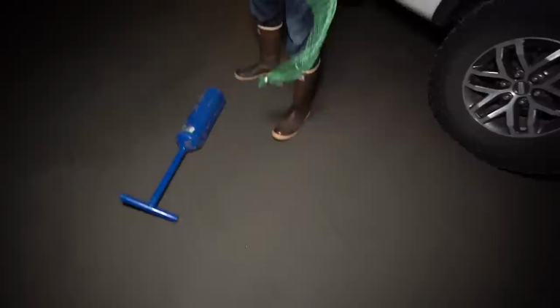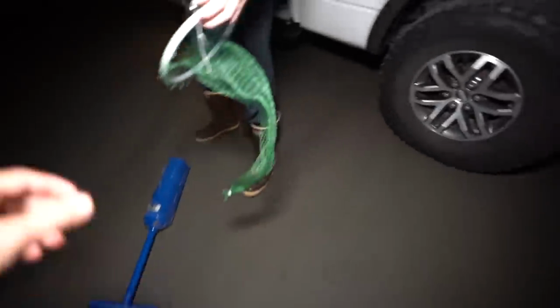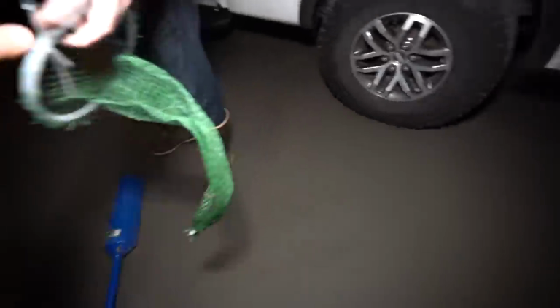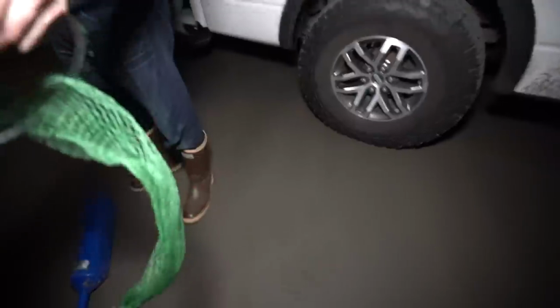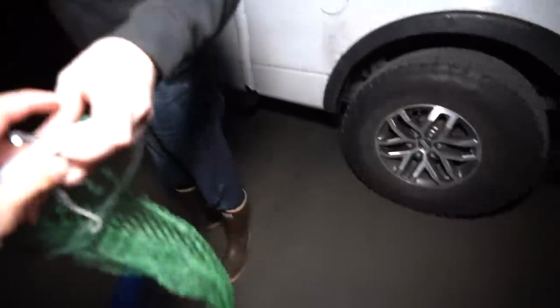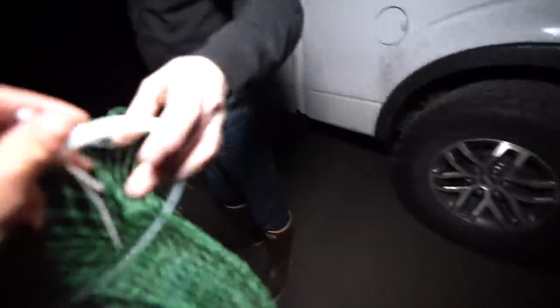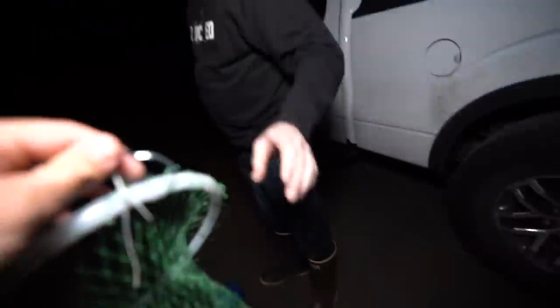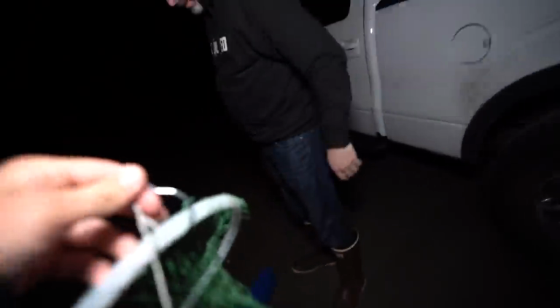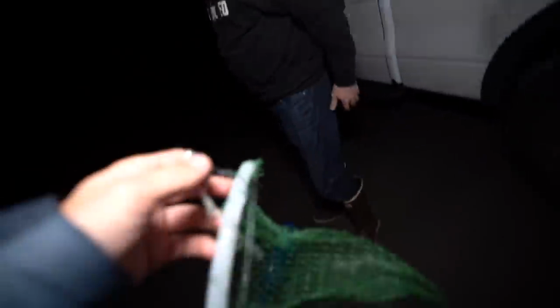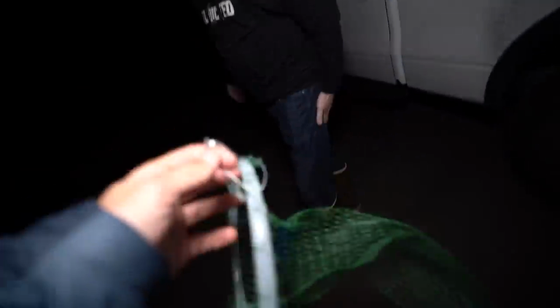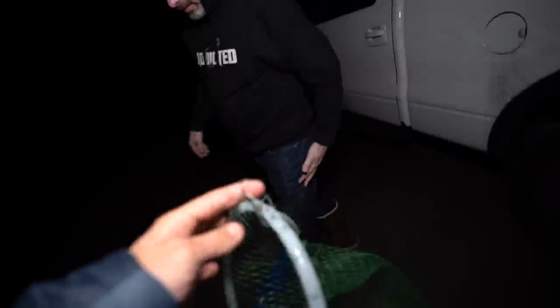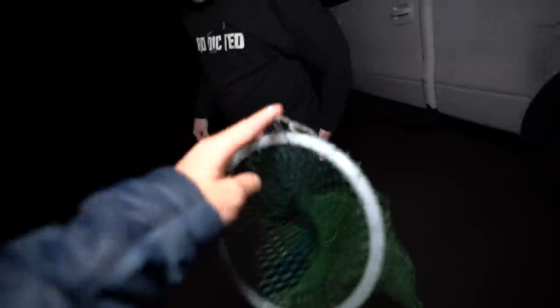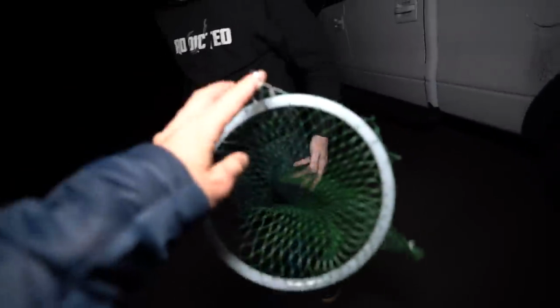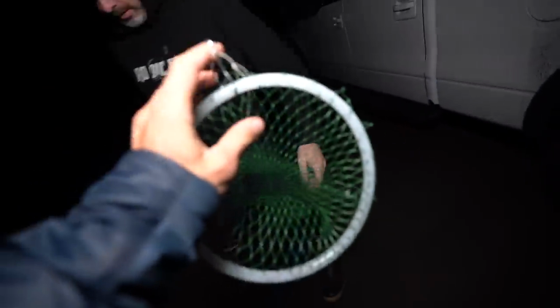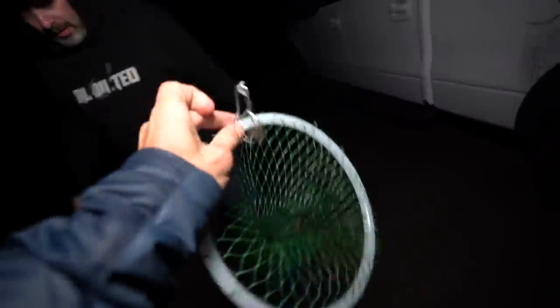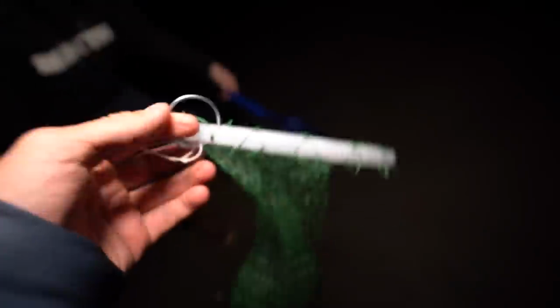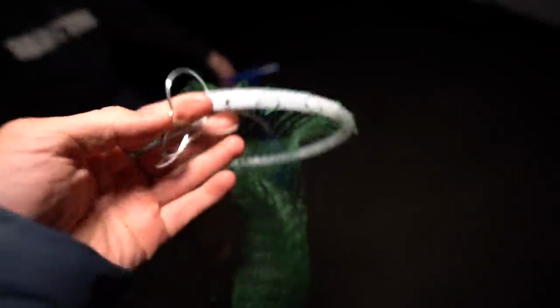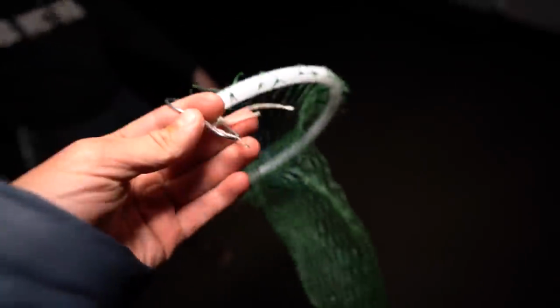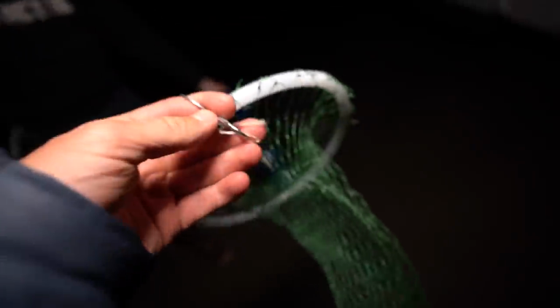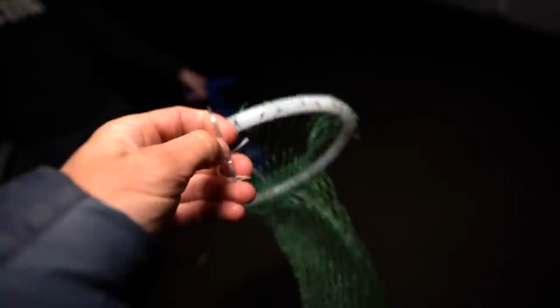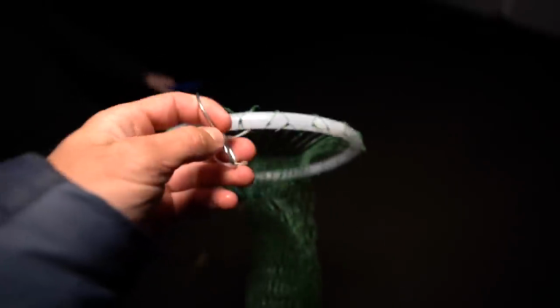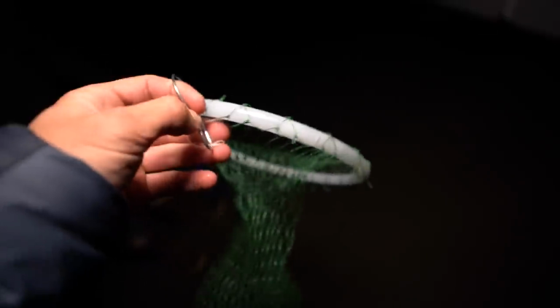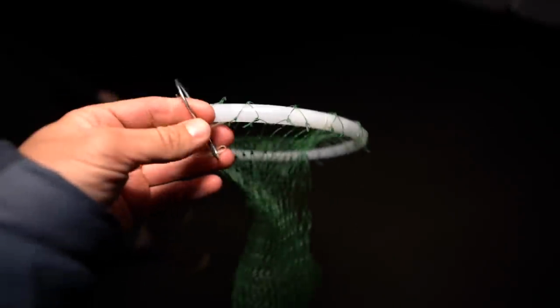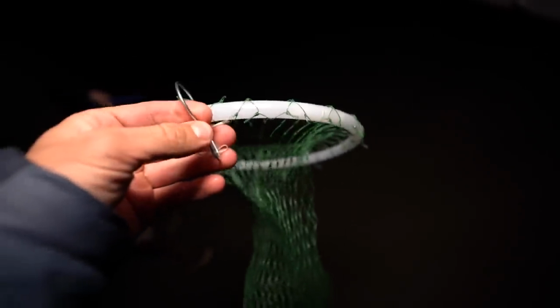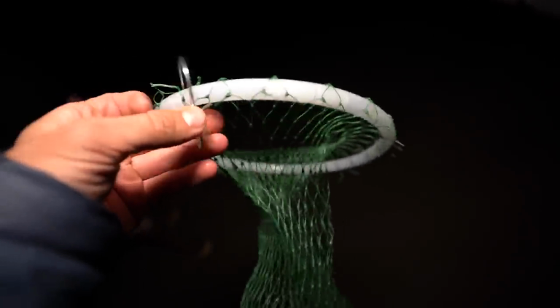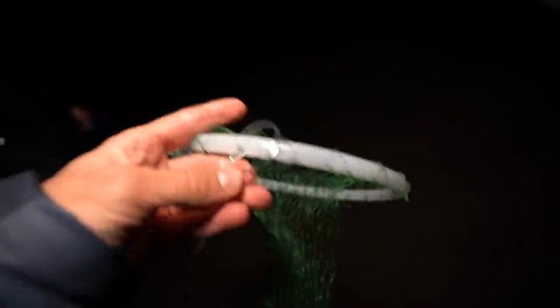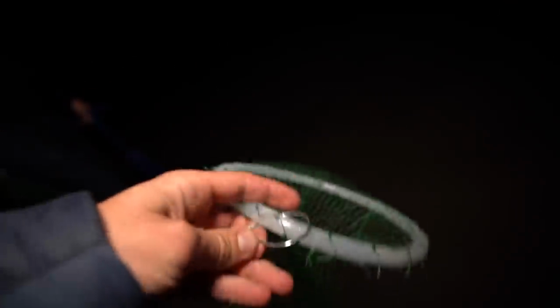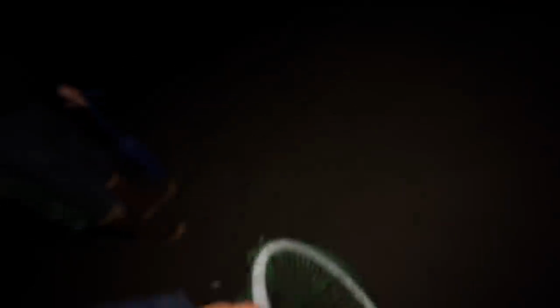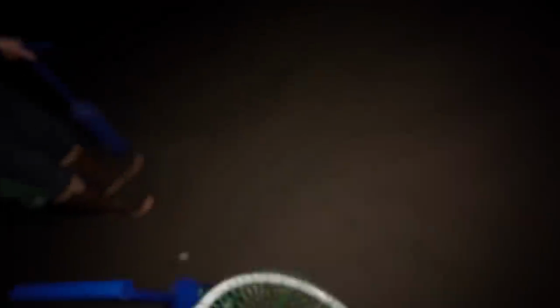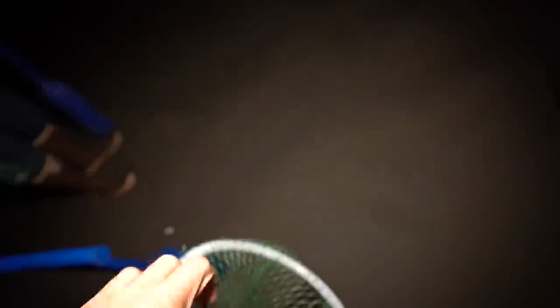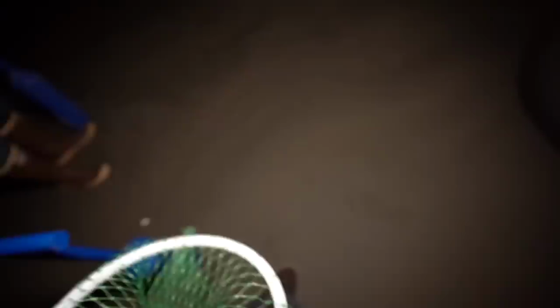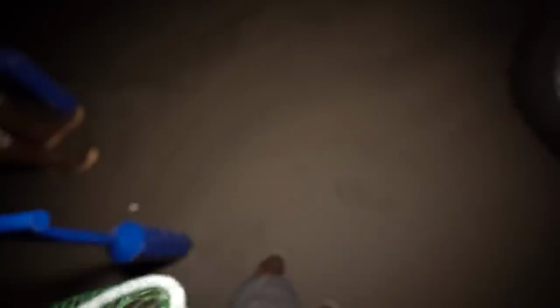Got to put this on. So this is our clam net. You're supposed to keep your limits on you at all times, so we bought these little handy clam nets.